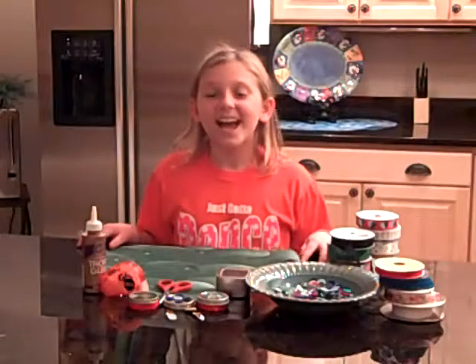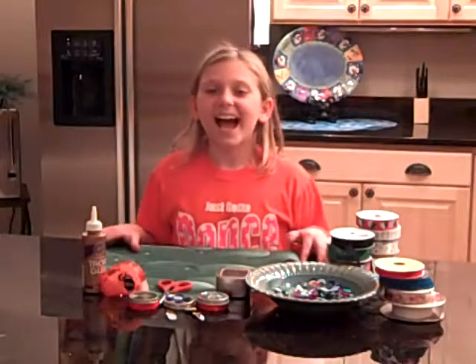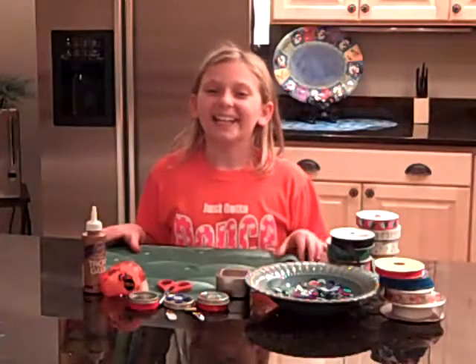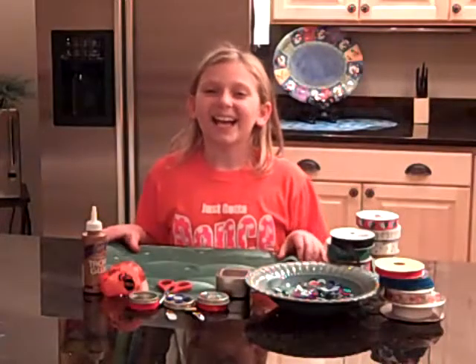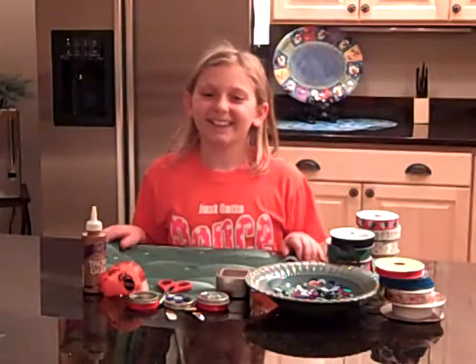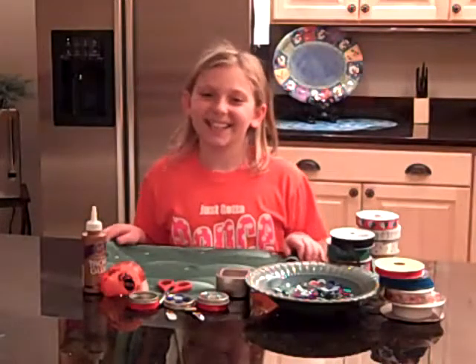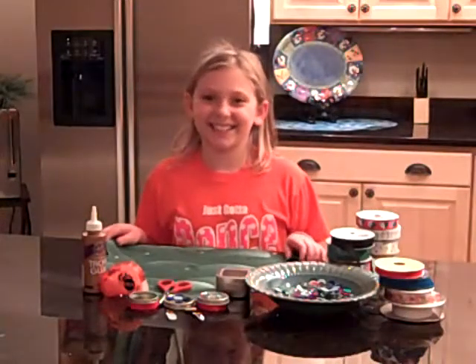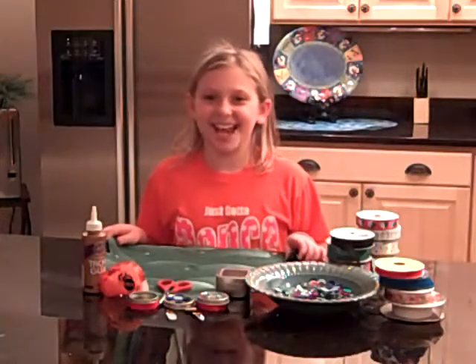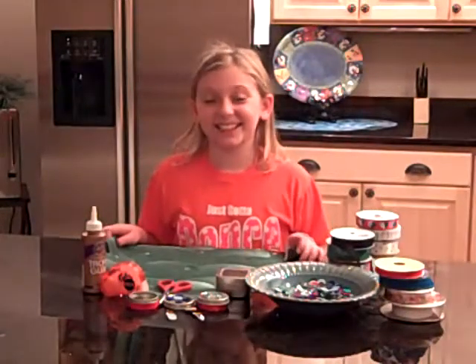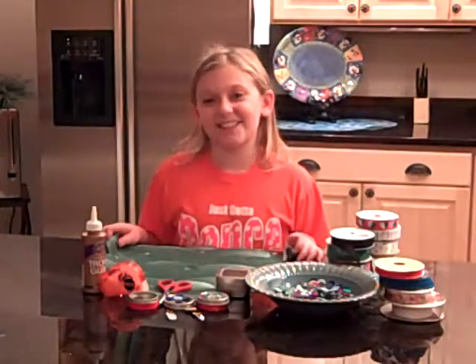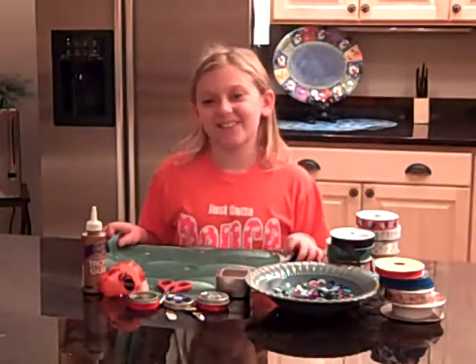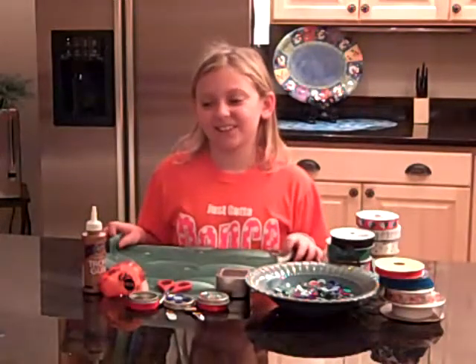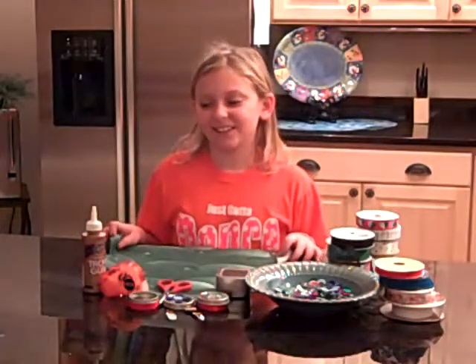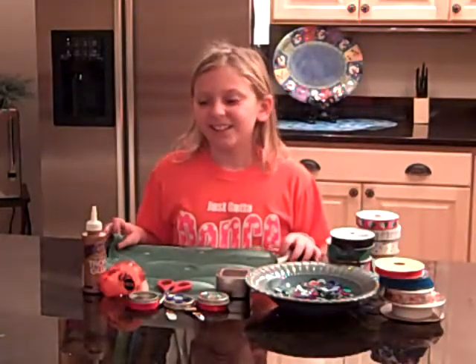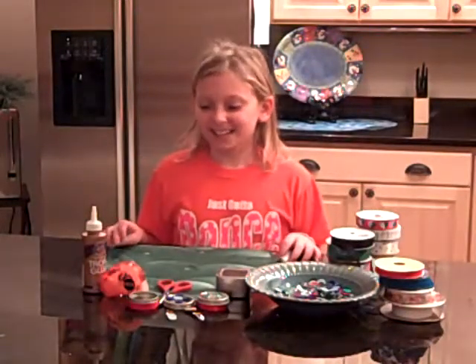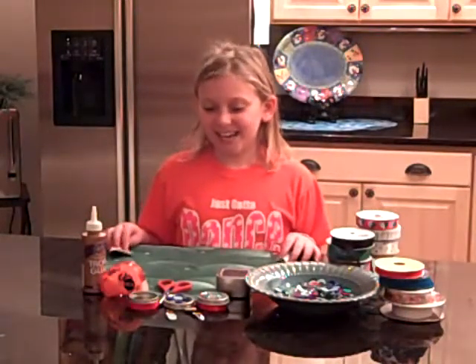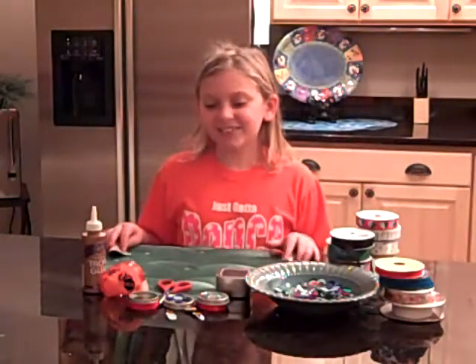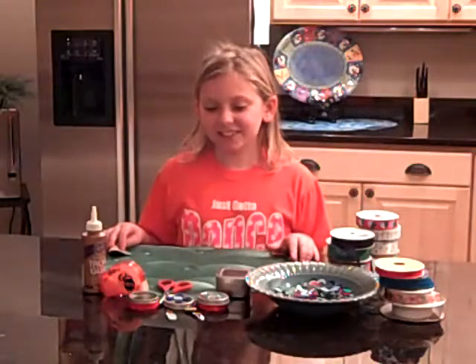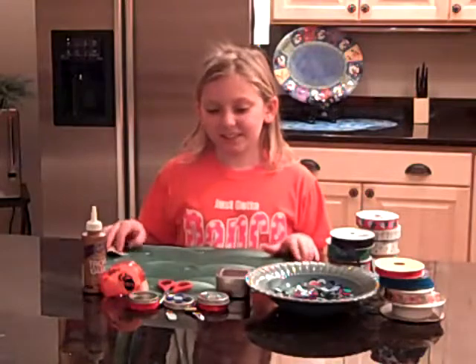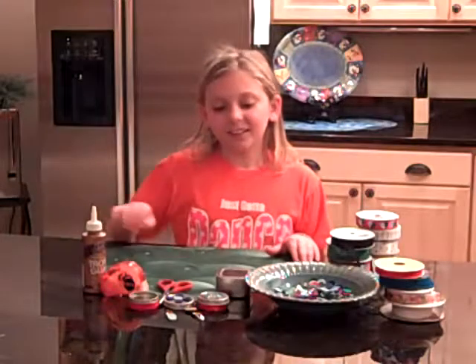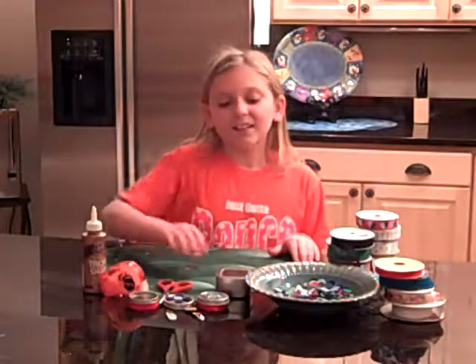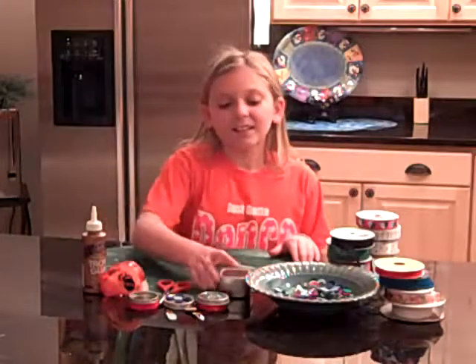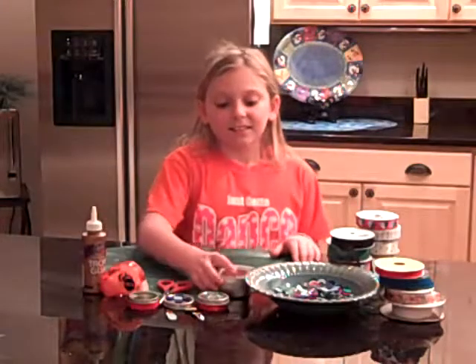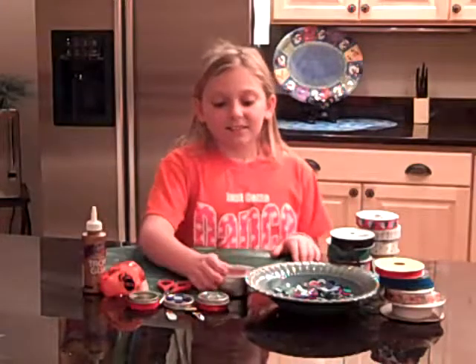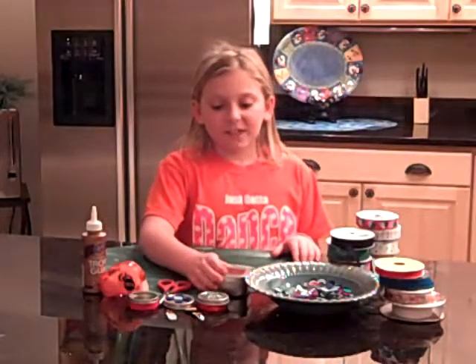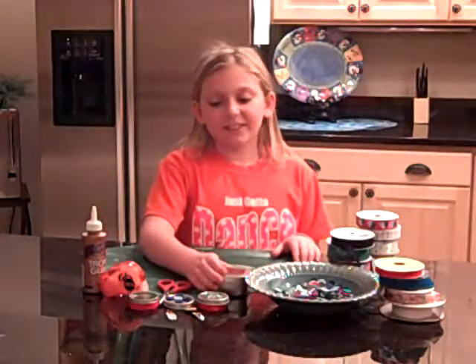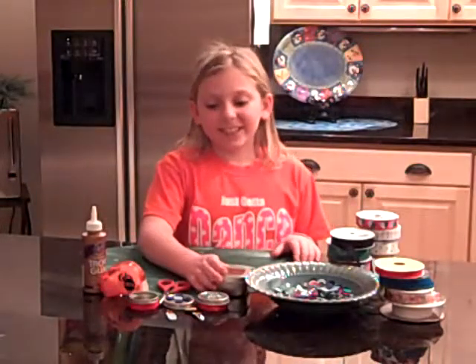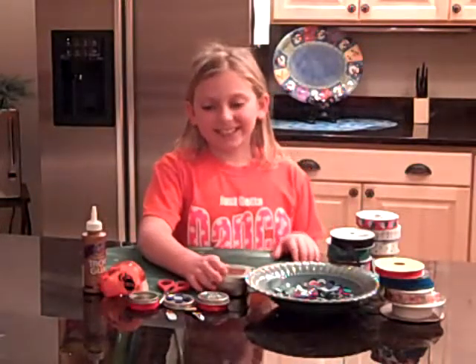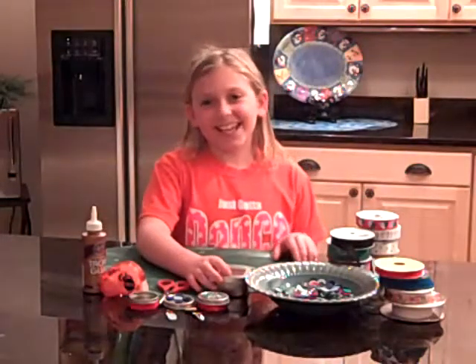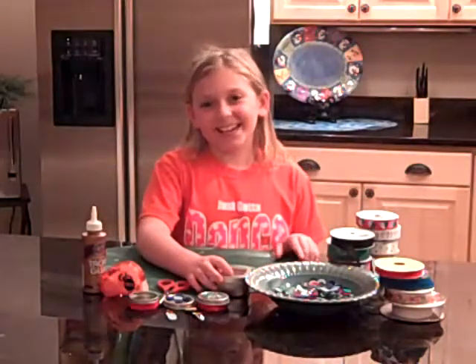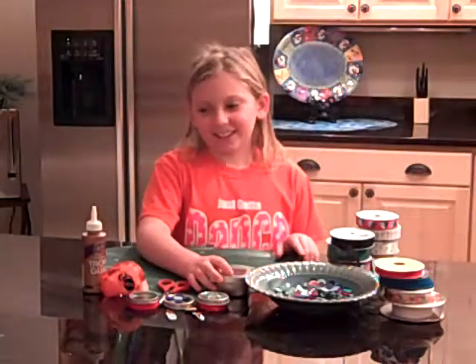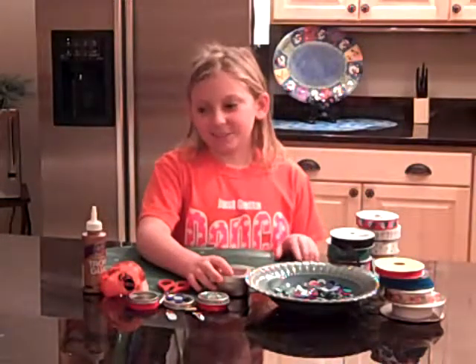Hi, I'm Kenzie at The Craft Corner. Today I'm going to make decorative tins and hair clips.